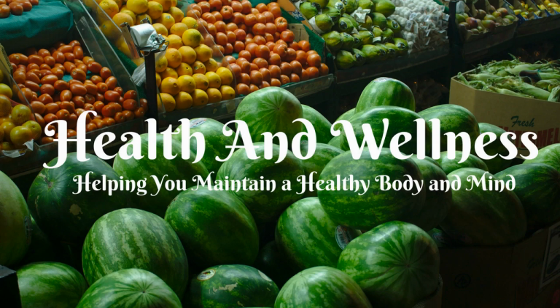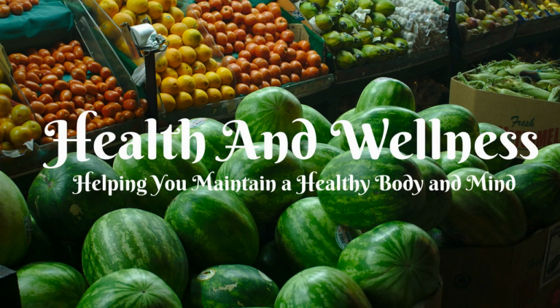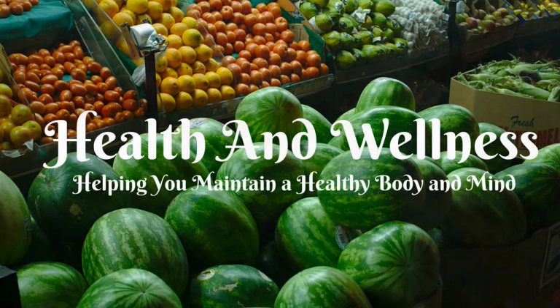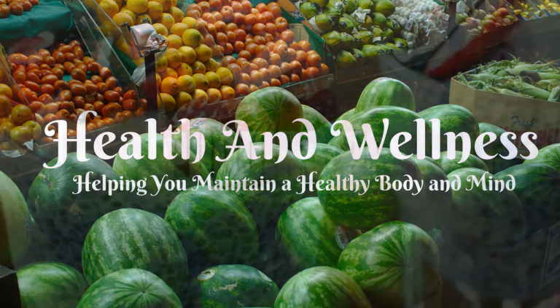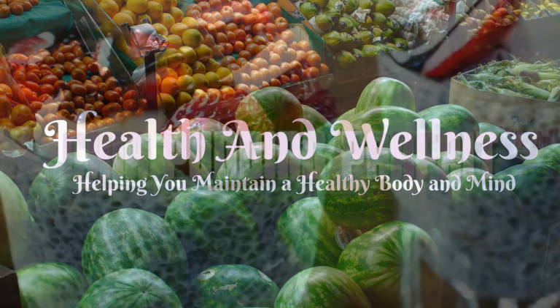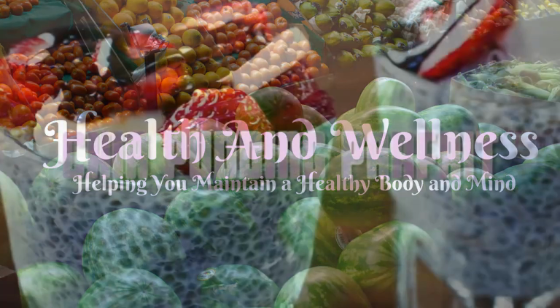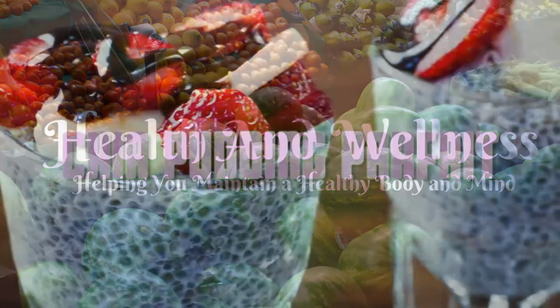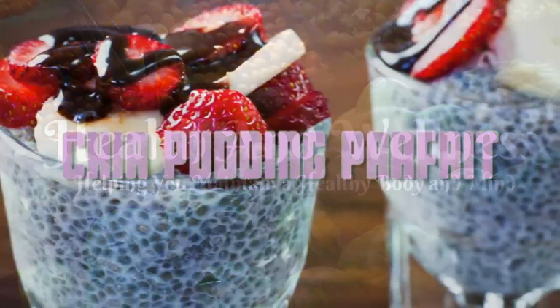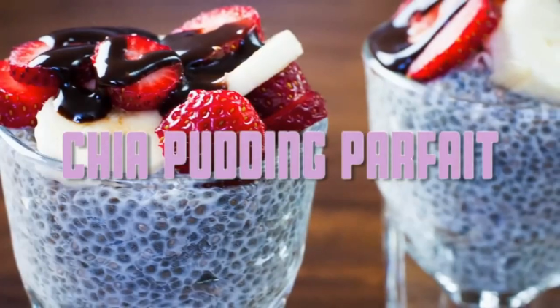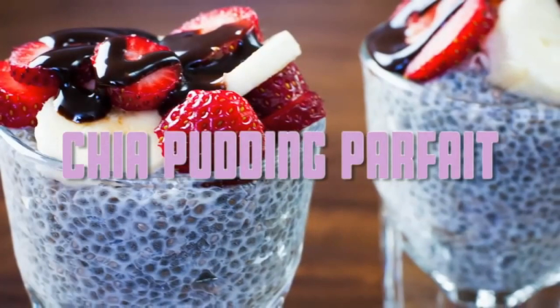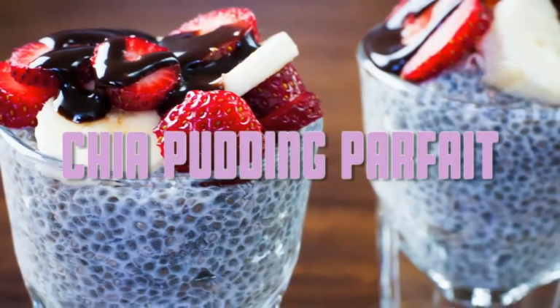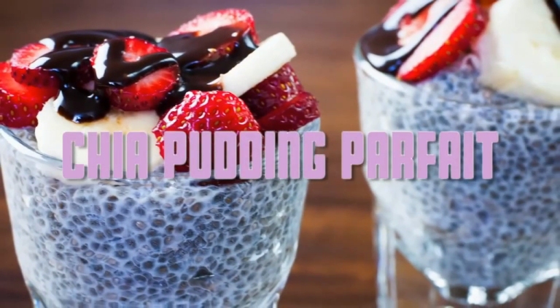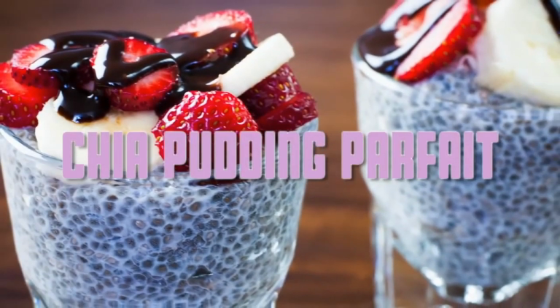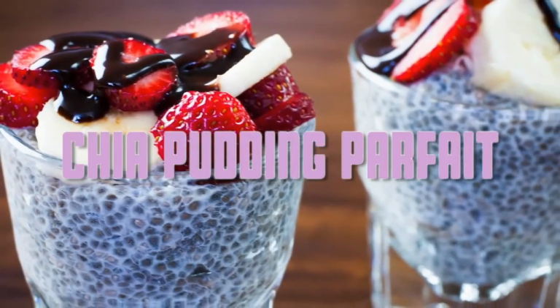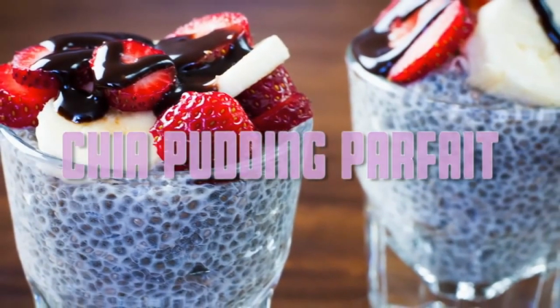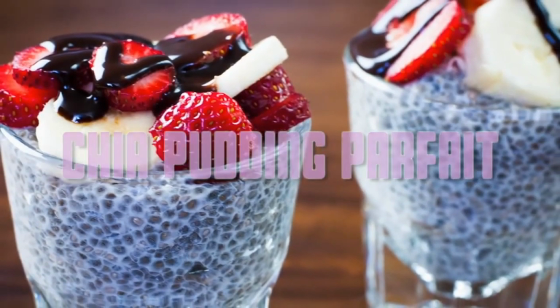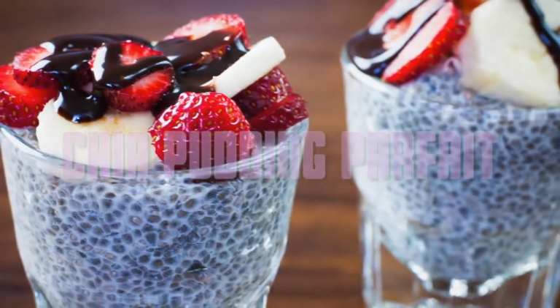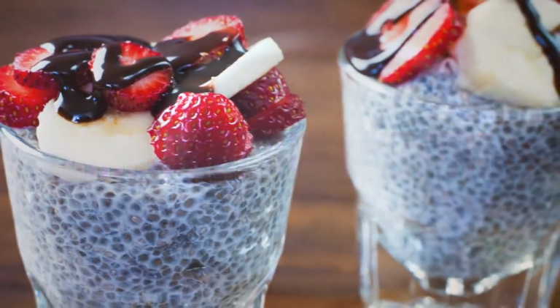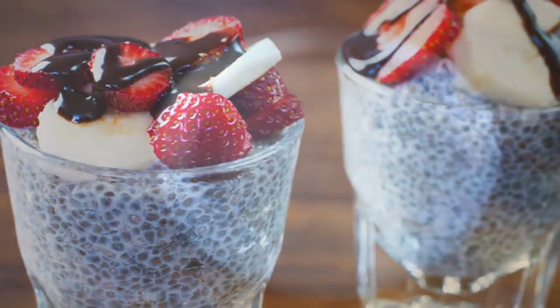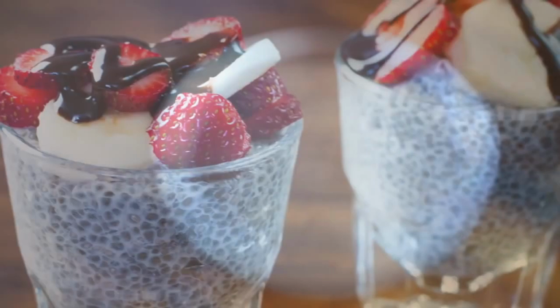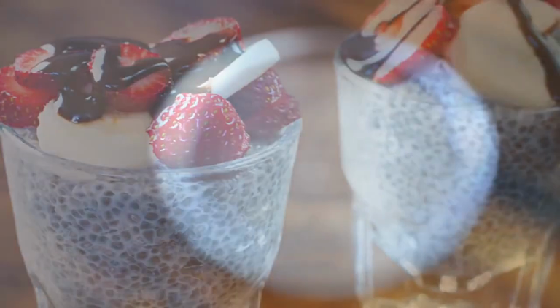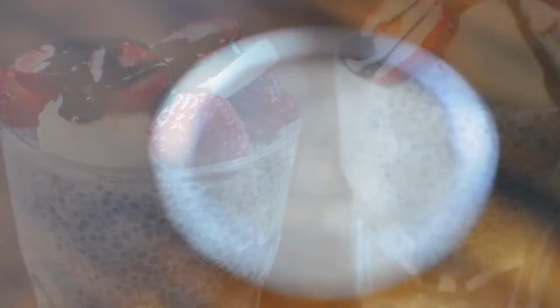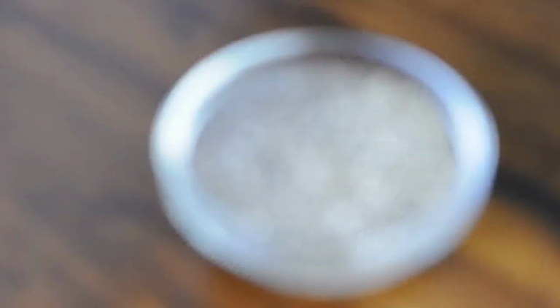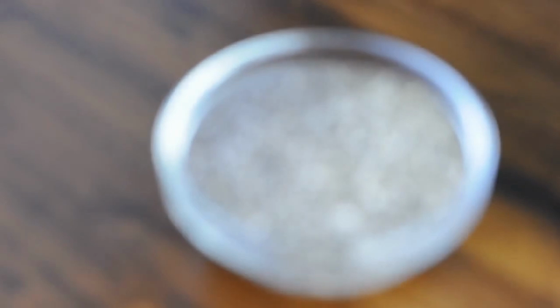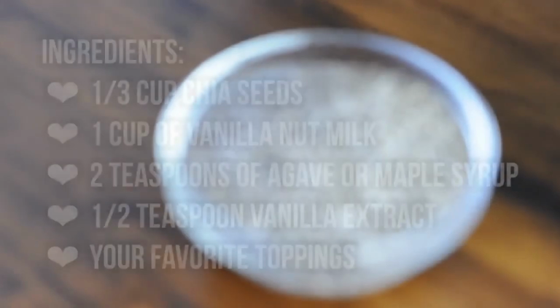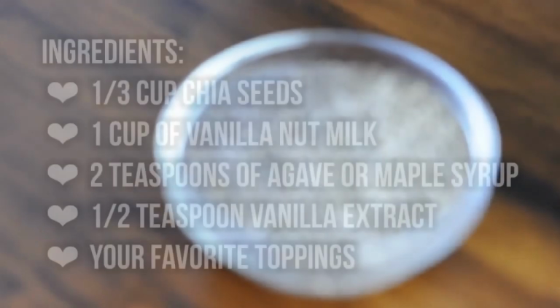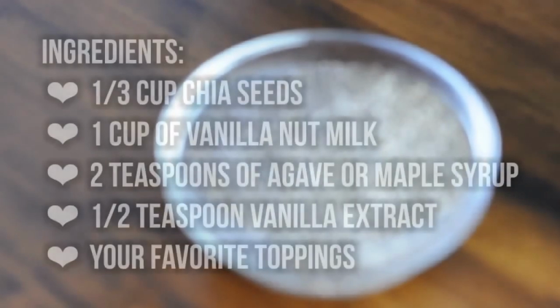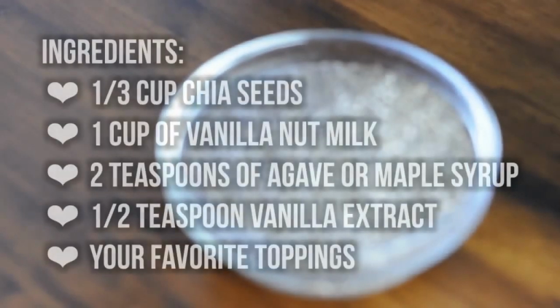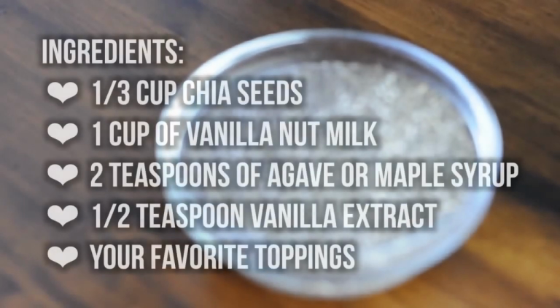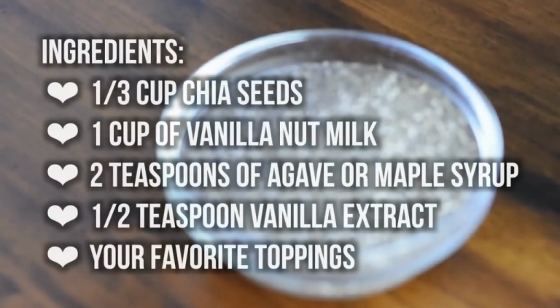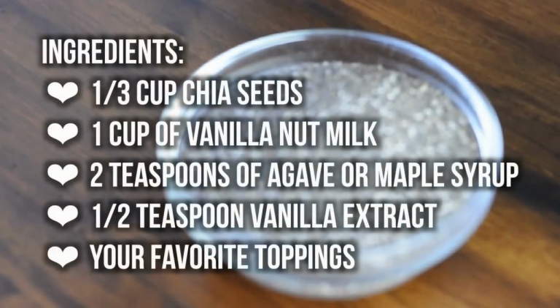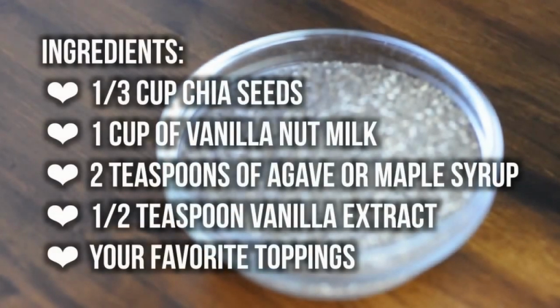Hi everyone! Today we're going to be making a simple and delicious chia pudding parfait.